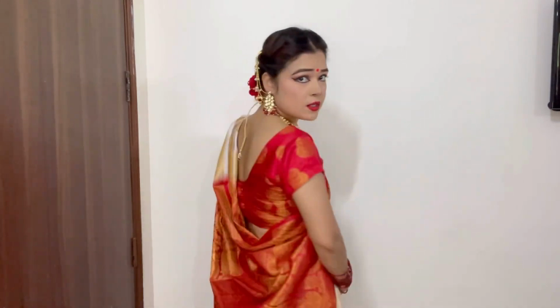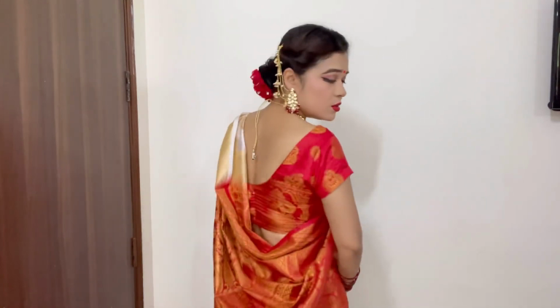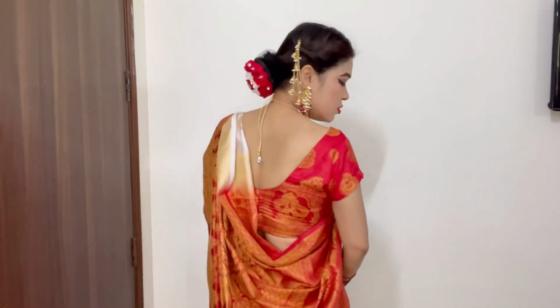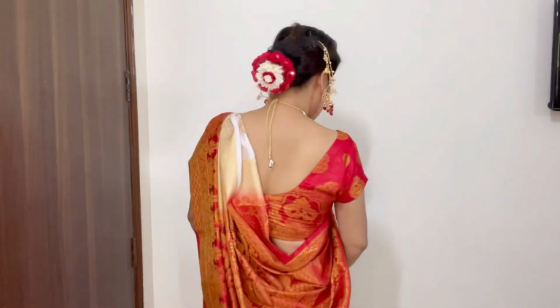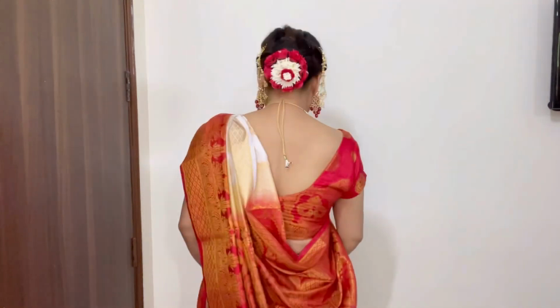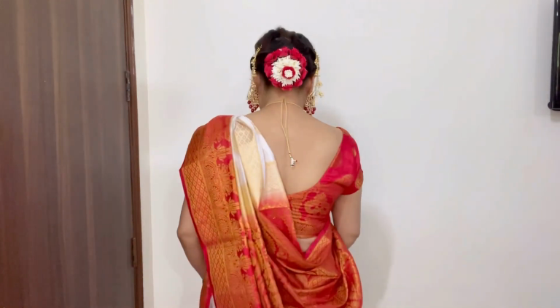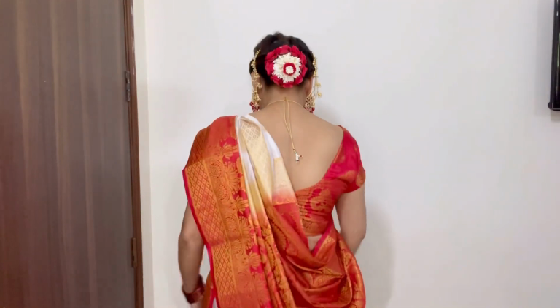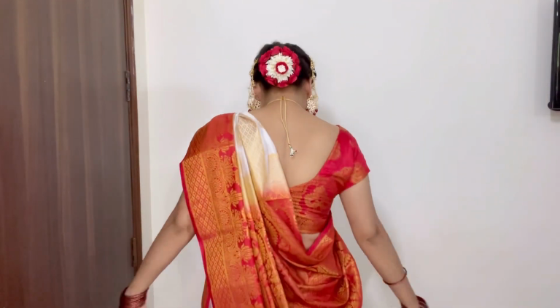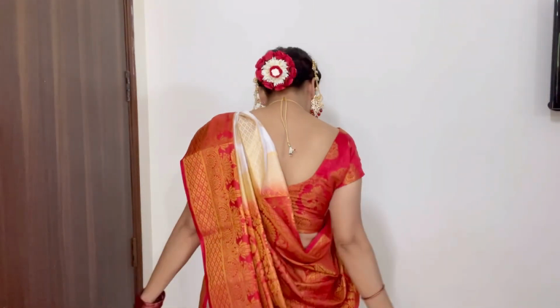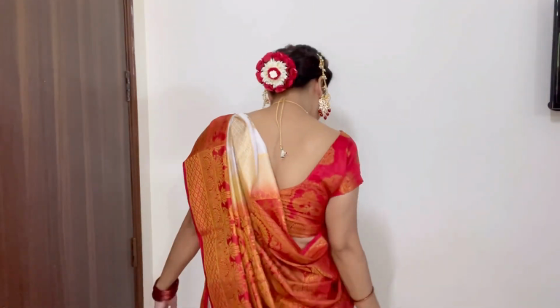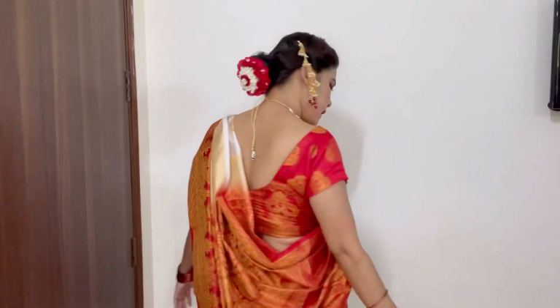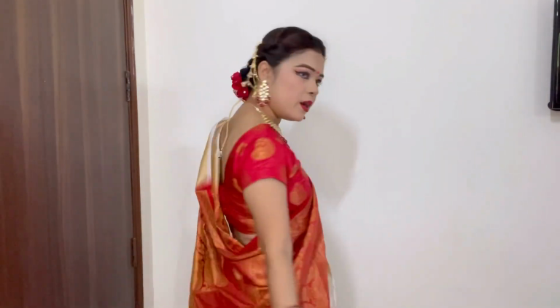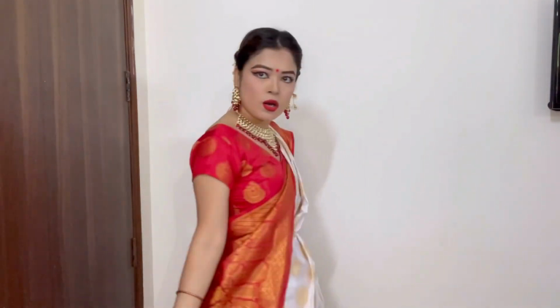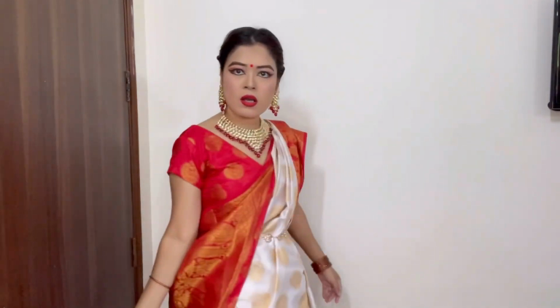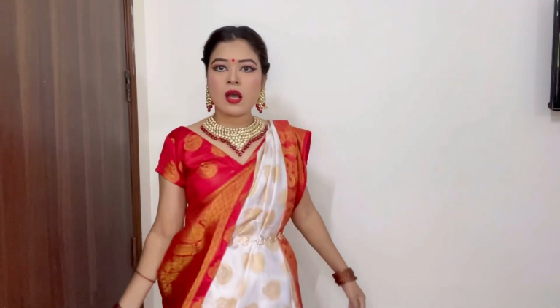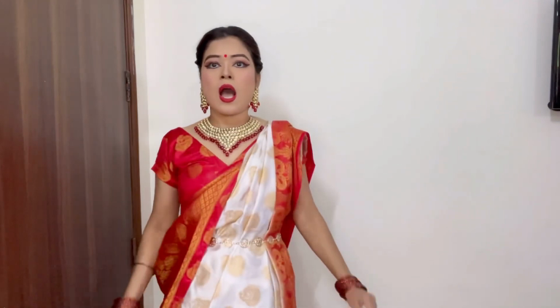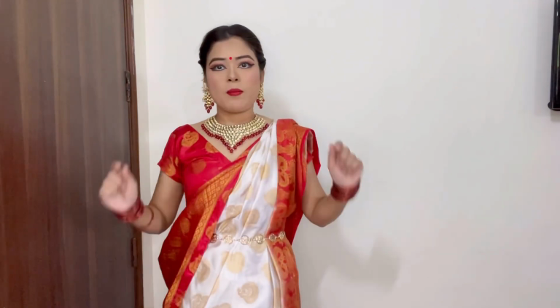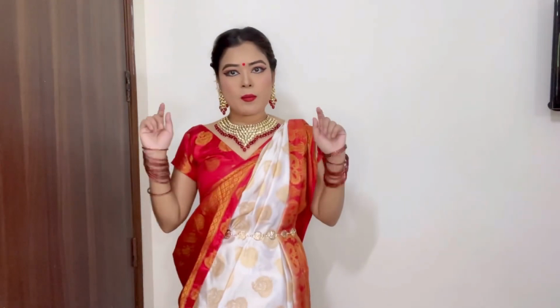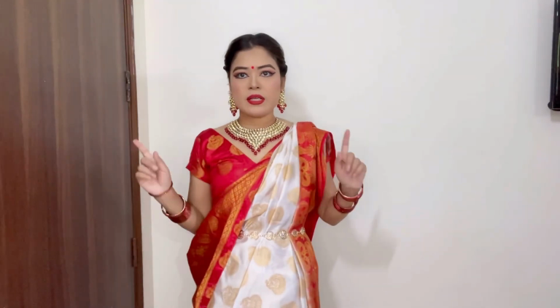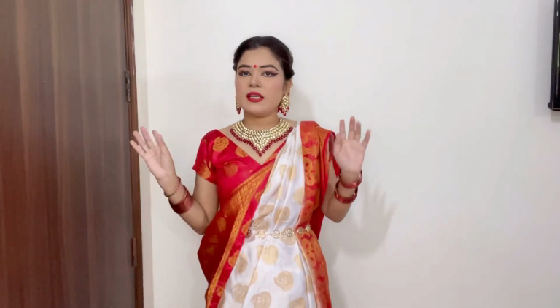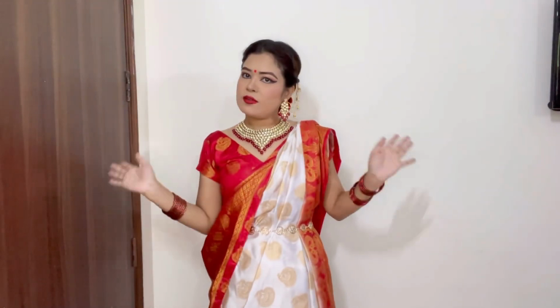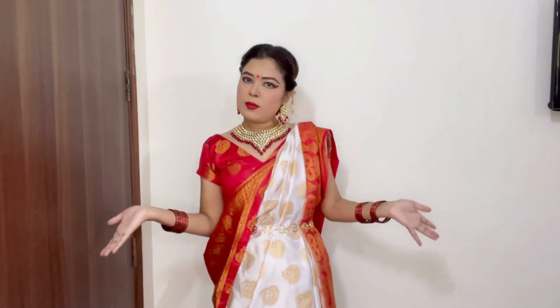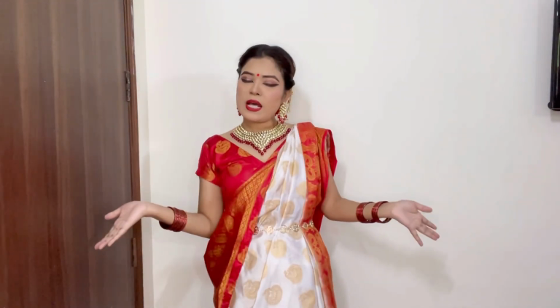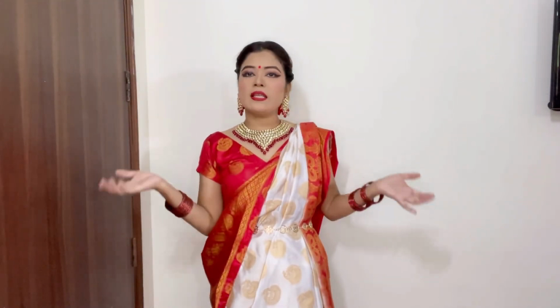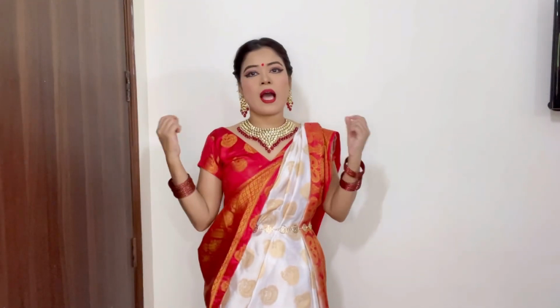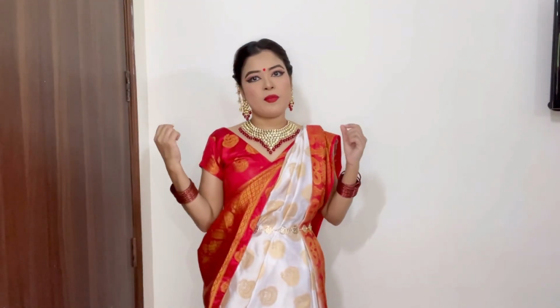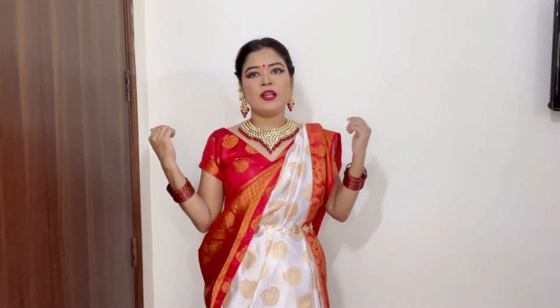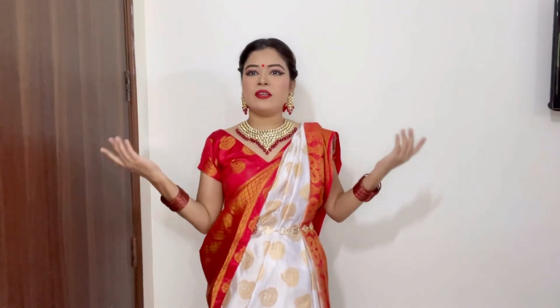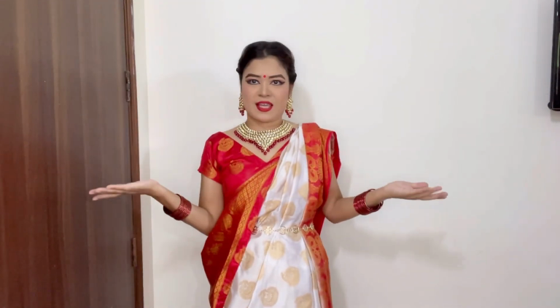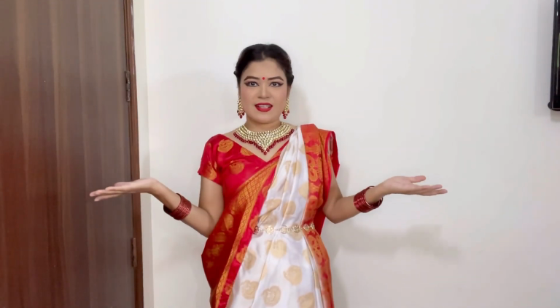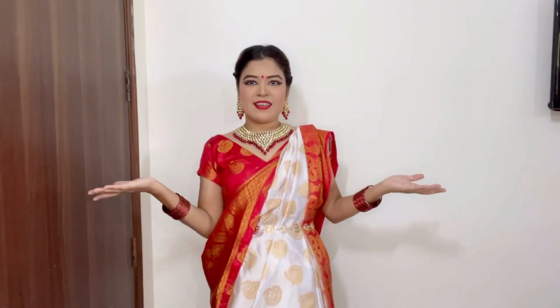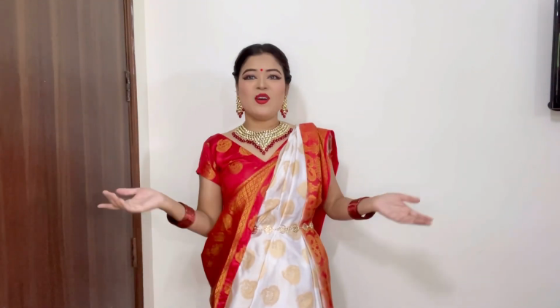So this is my complete look. Let me know how it looks. Tell me in the comments how you feel about the look.